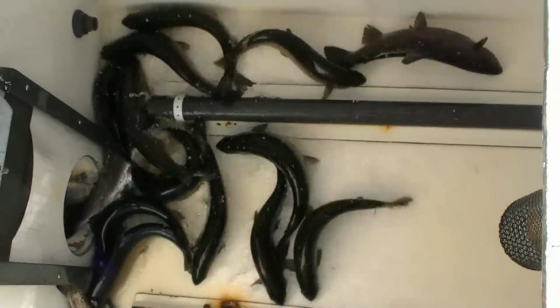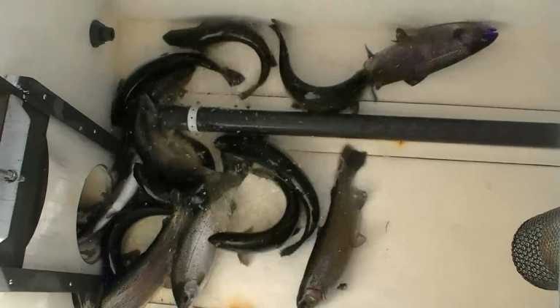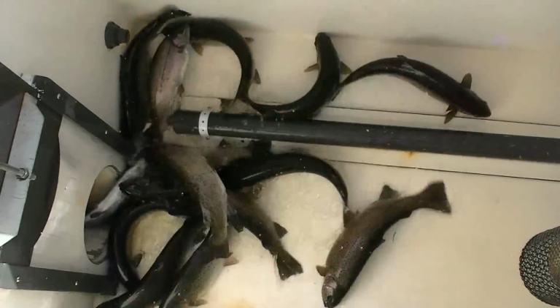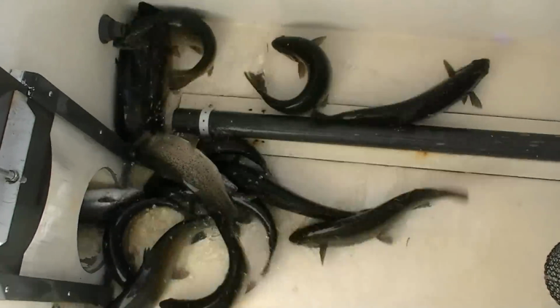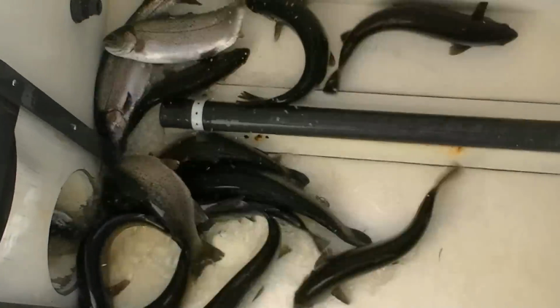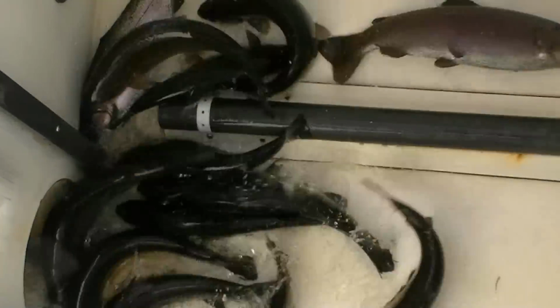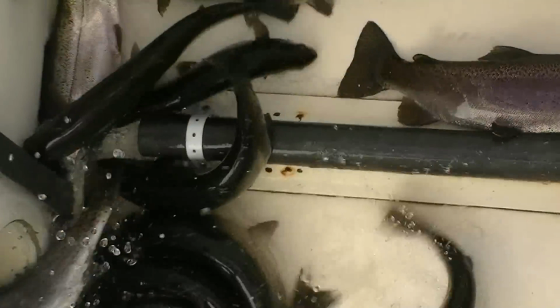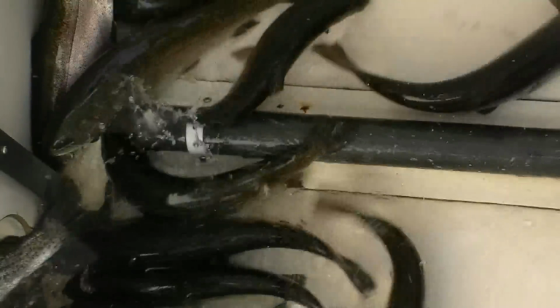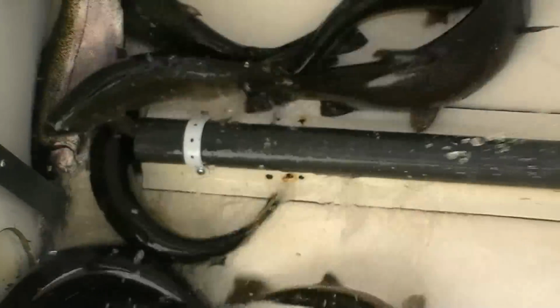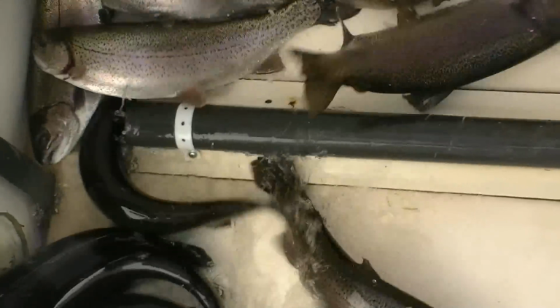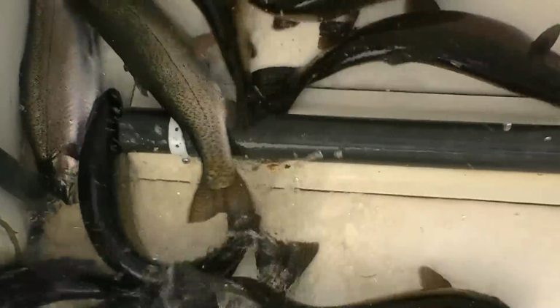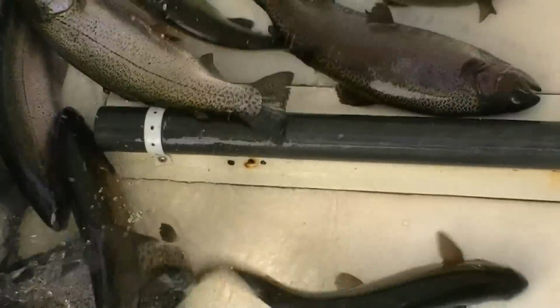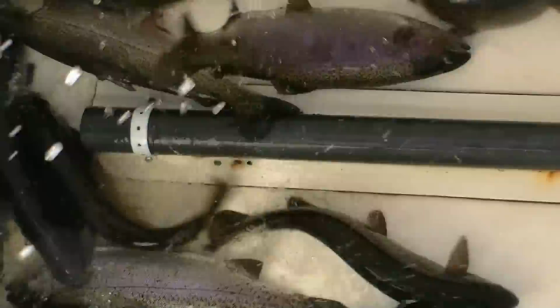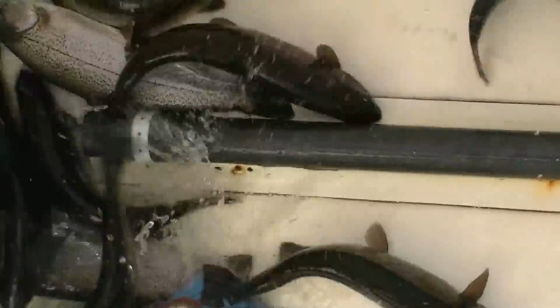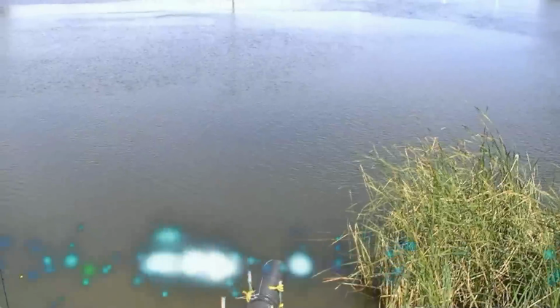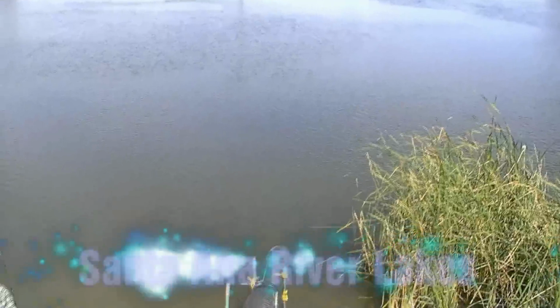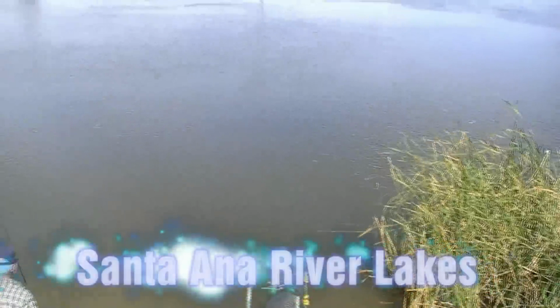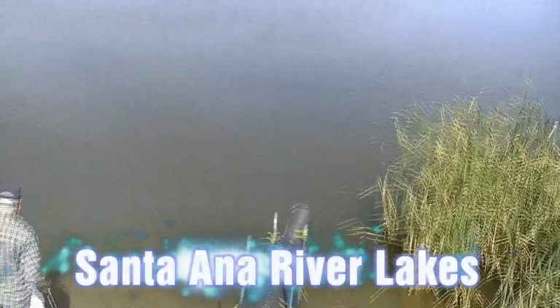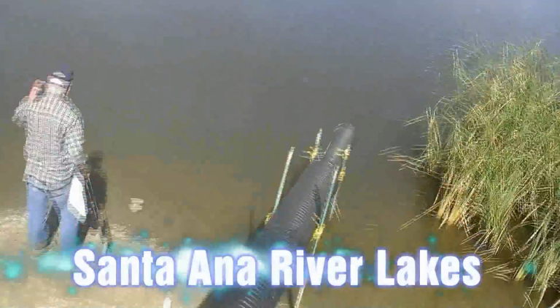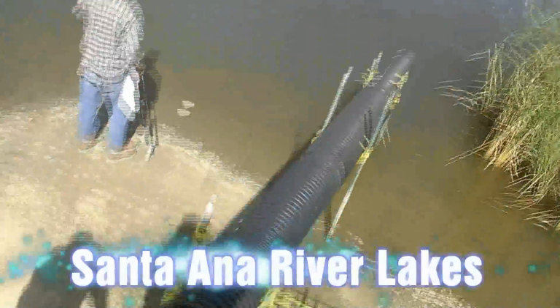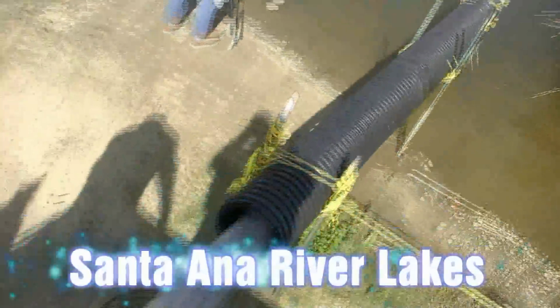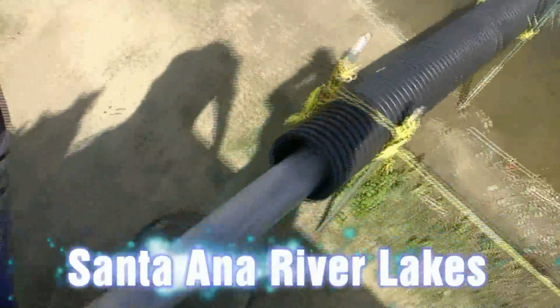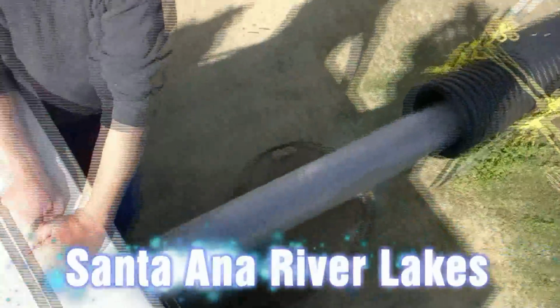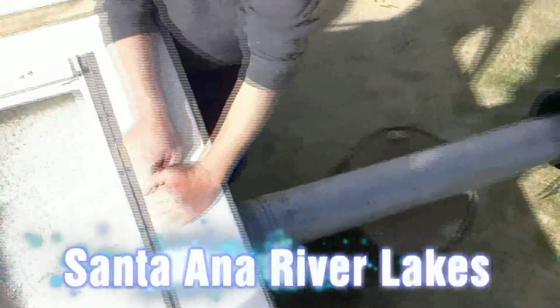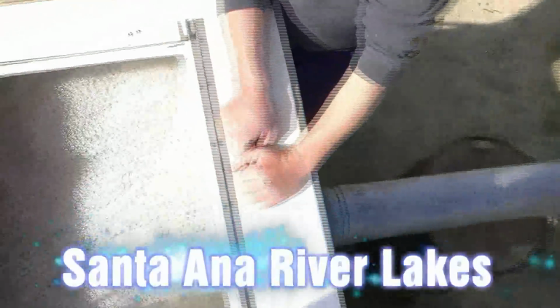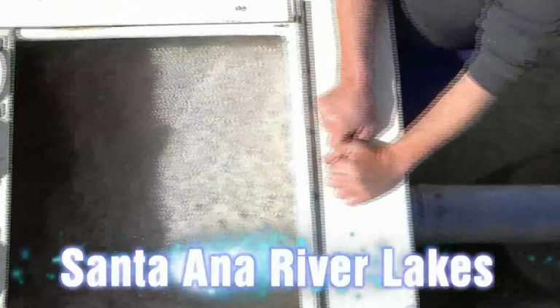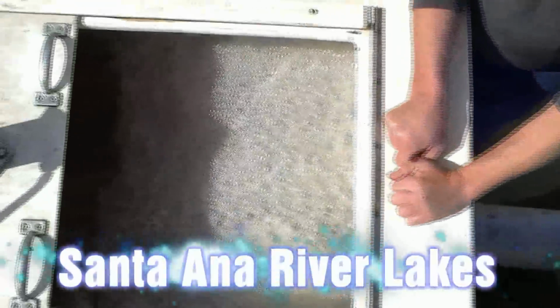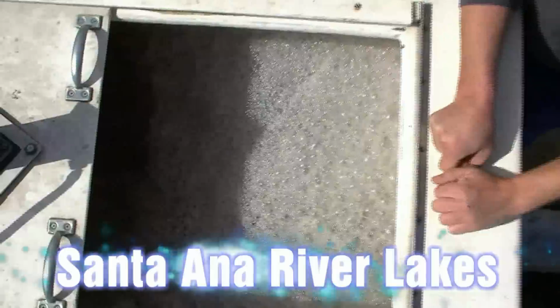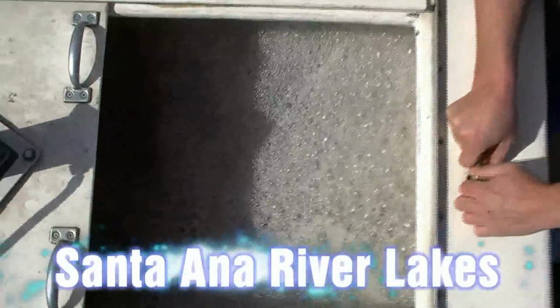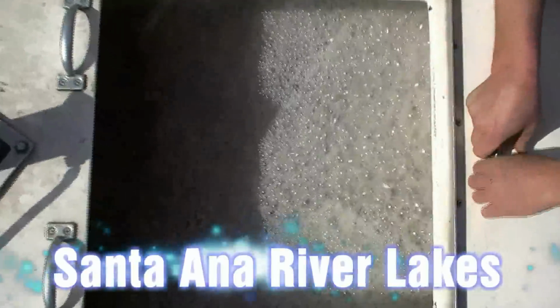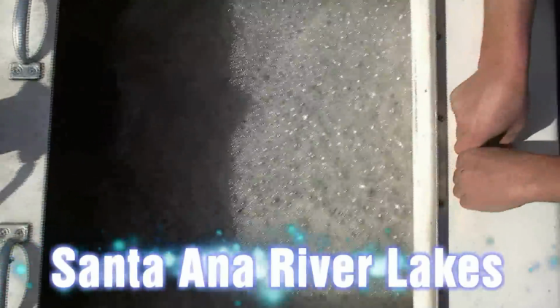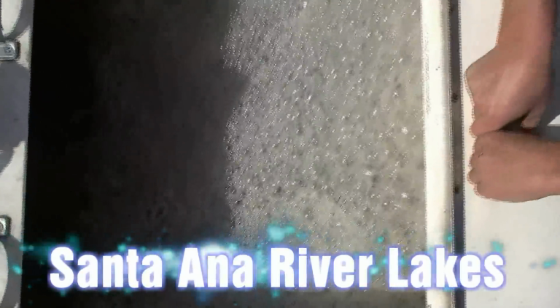A couple of good sized ones there. Now we're over at Chris's pond and we're going to go ahead and release all the rest of these.